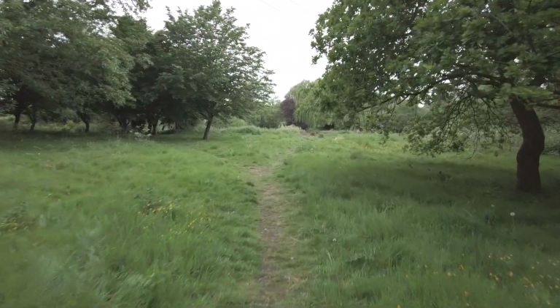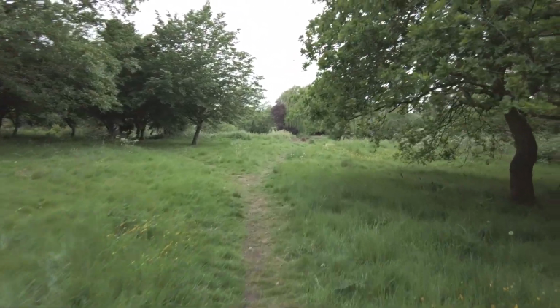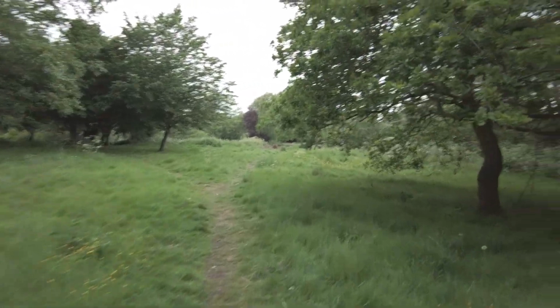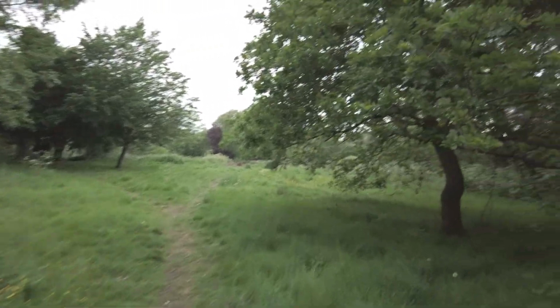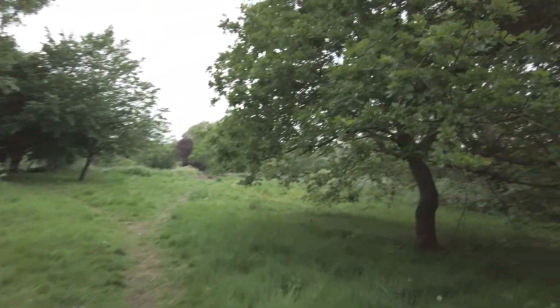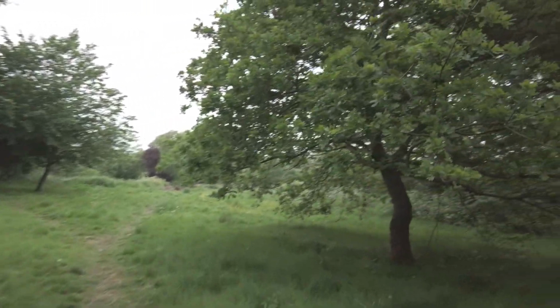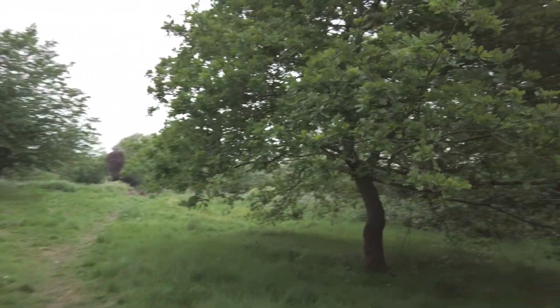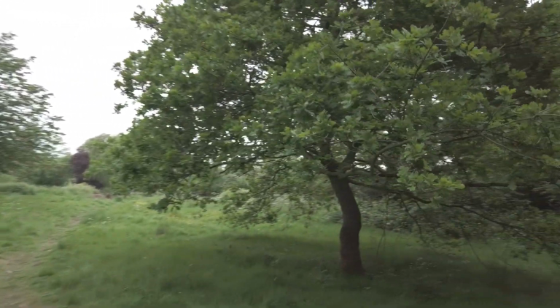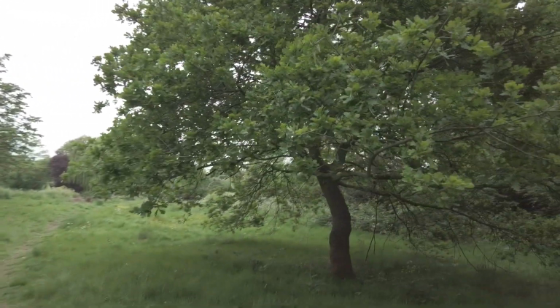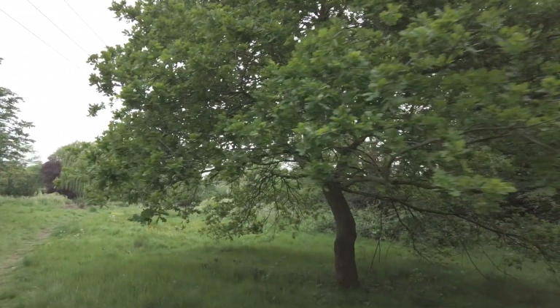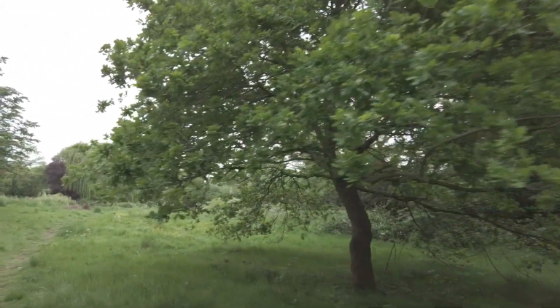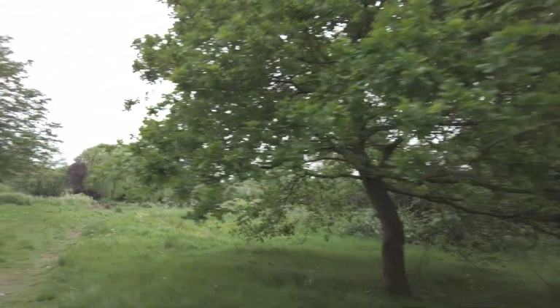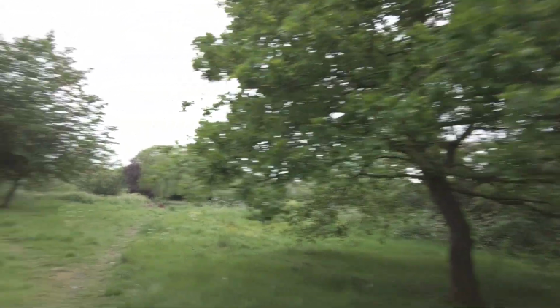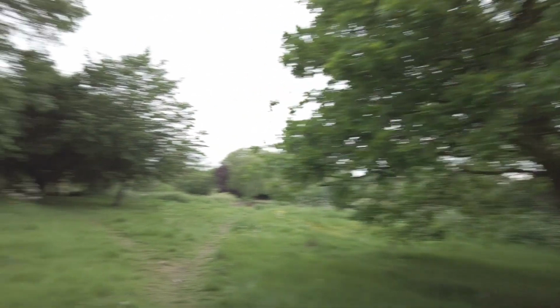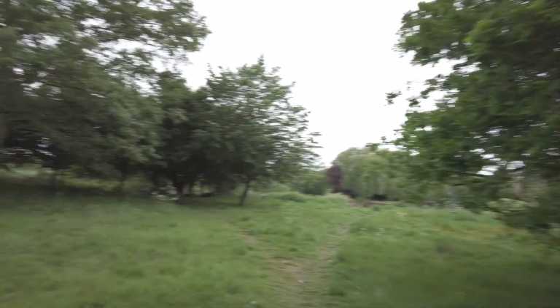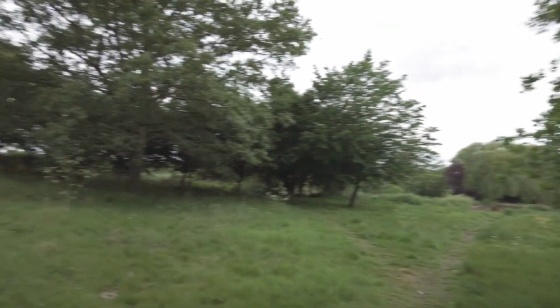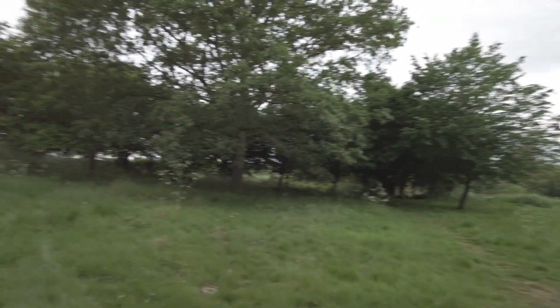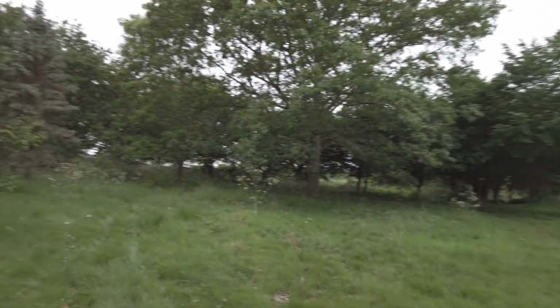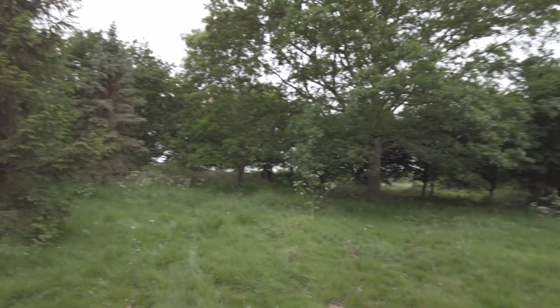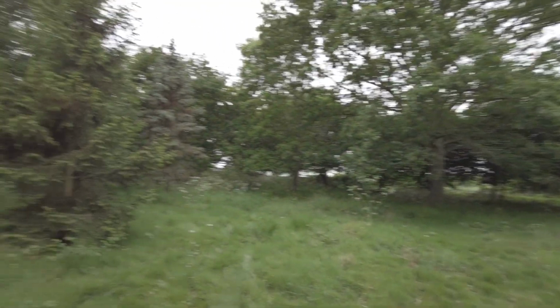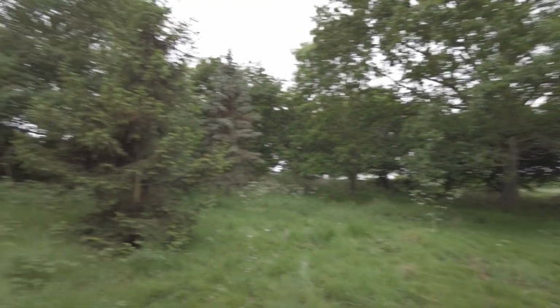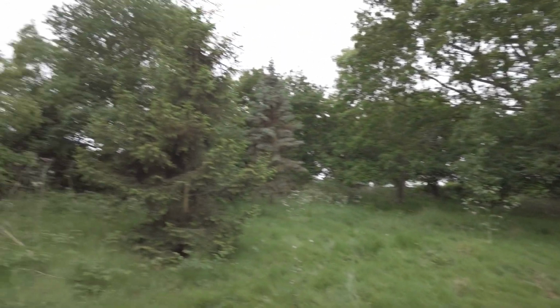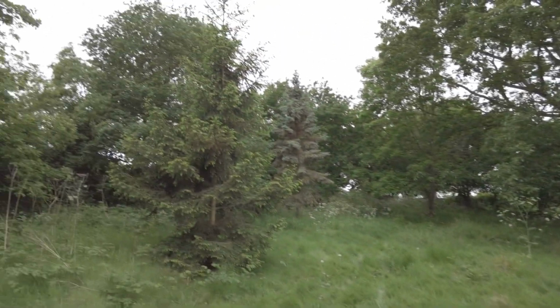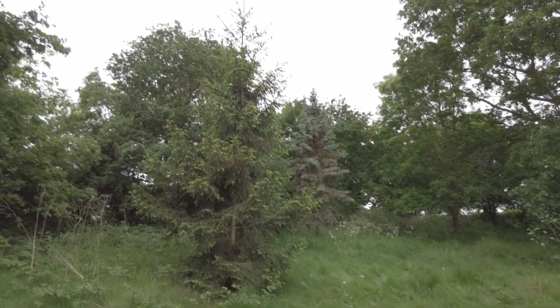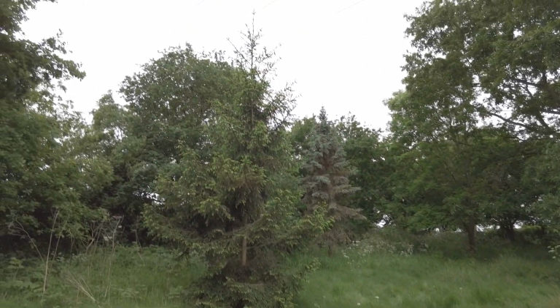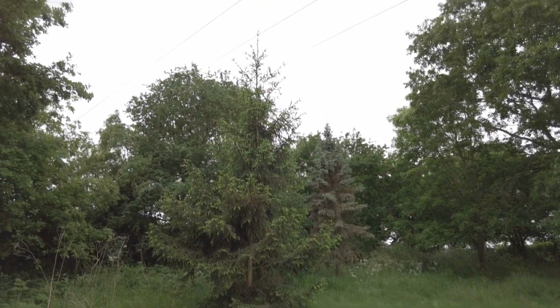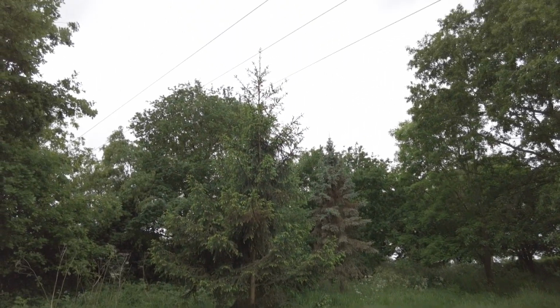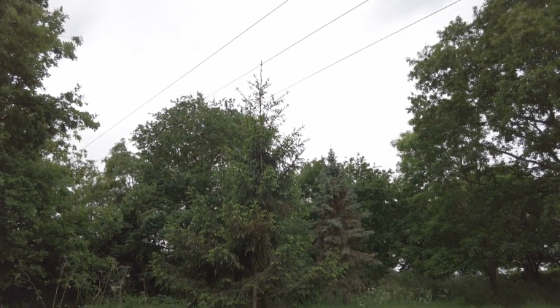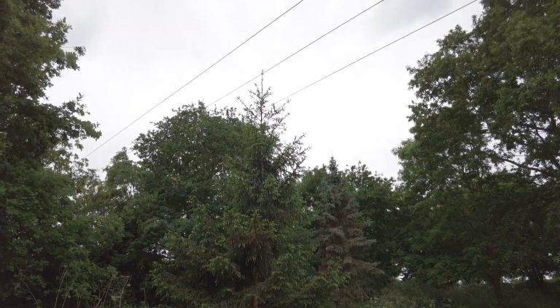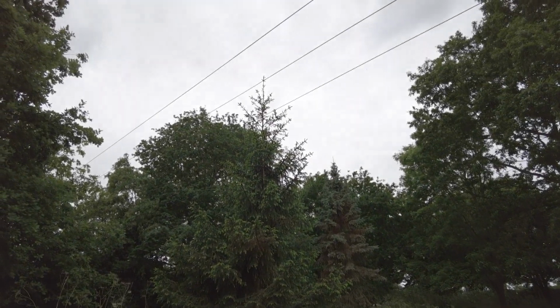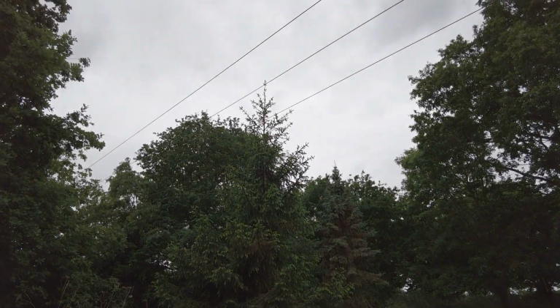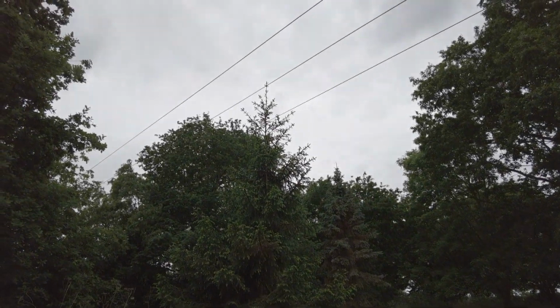These are lovely trees, aren't they? Look at that Christmas tree. Those are Christmas trees.